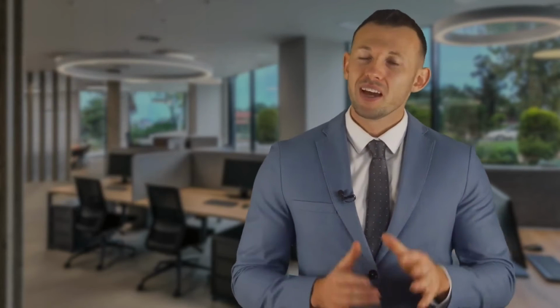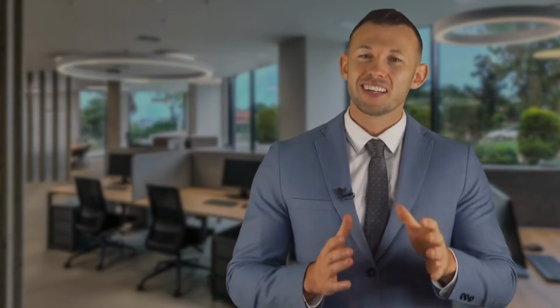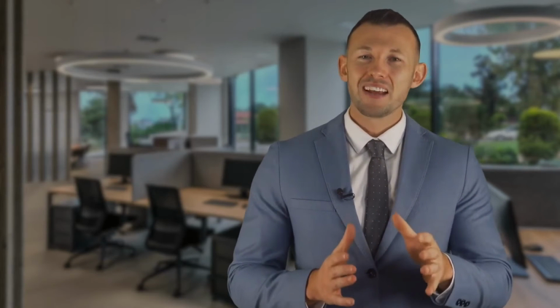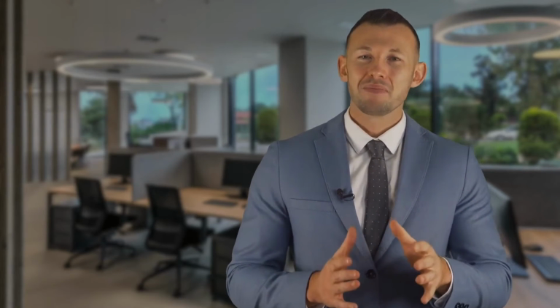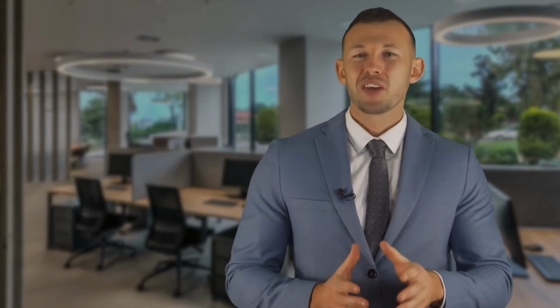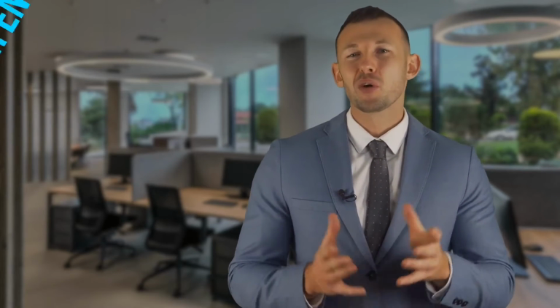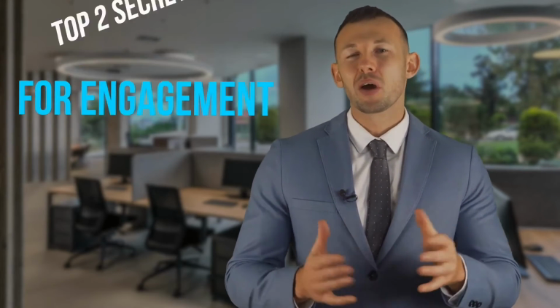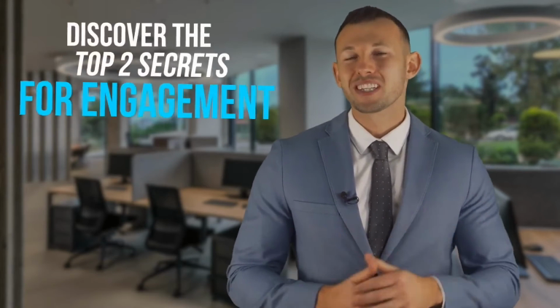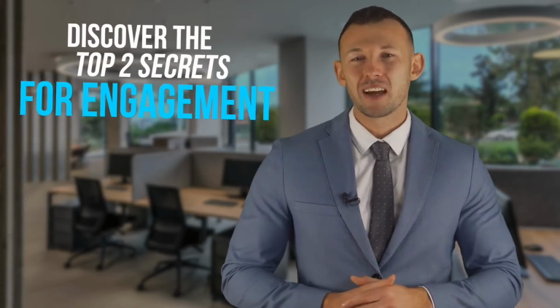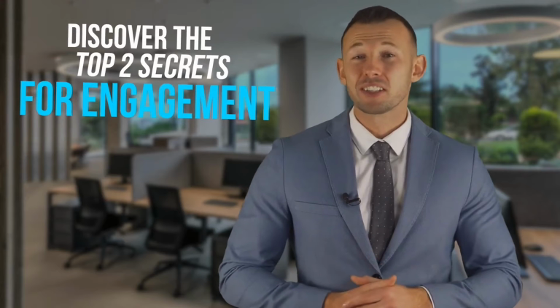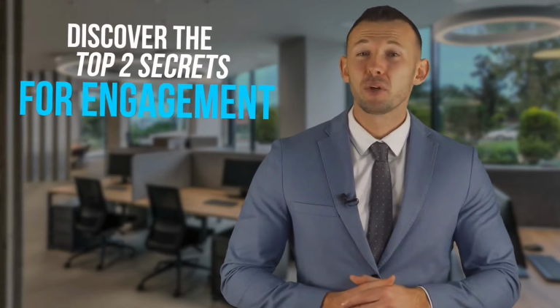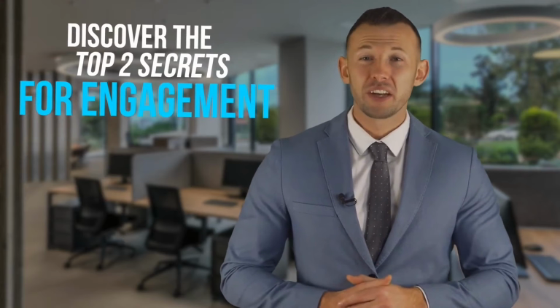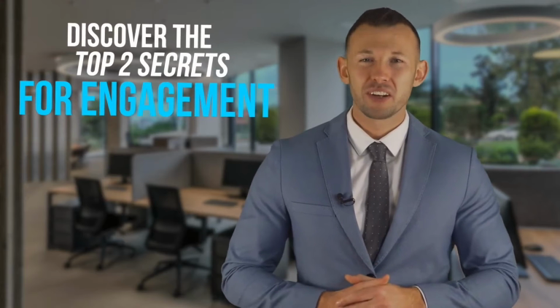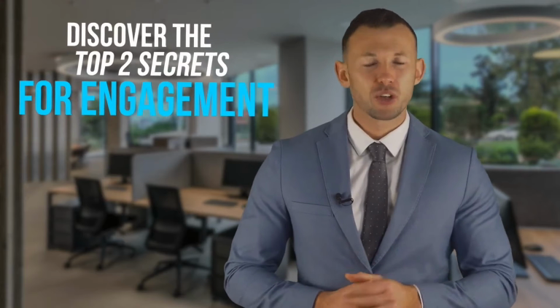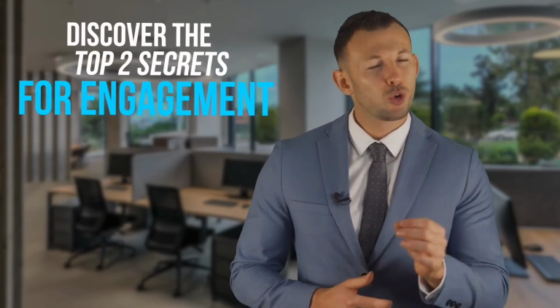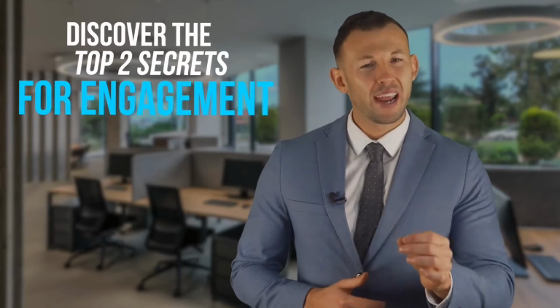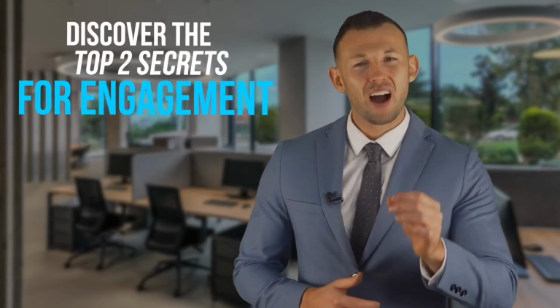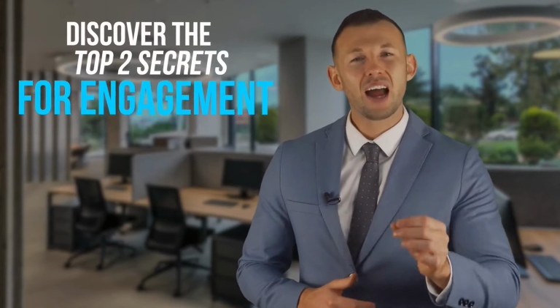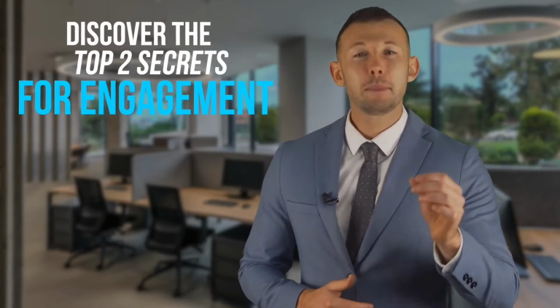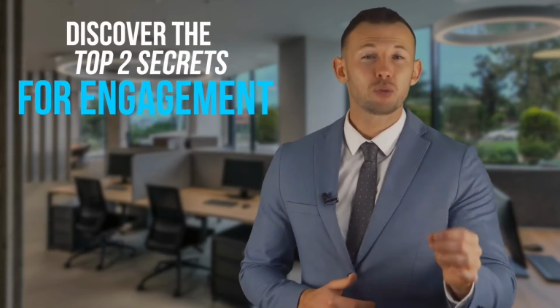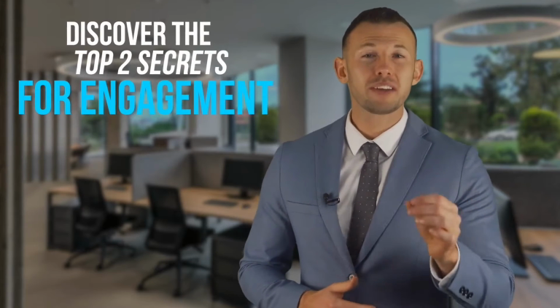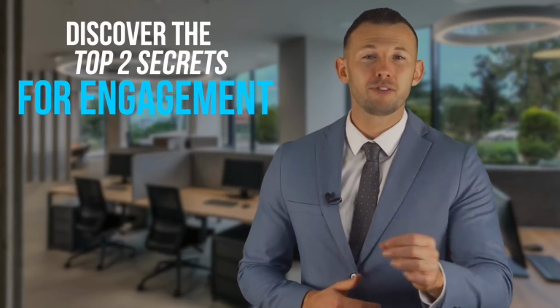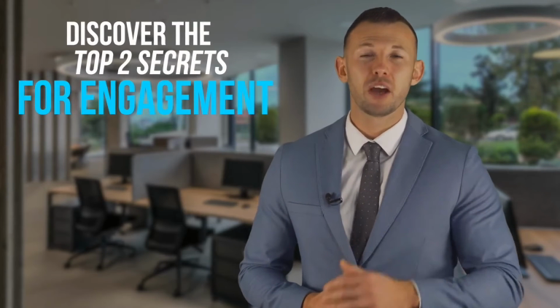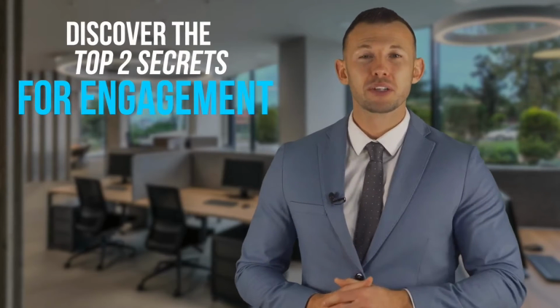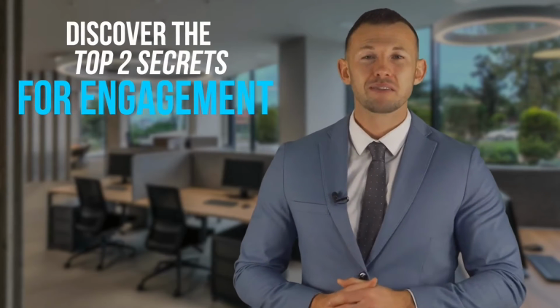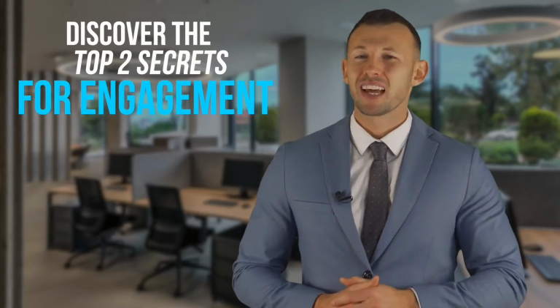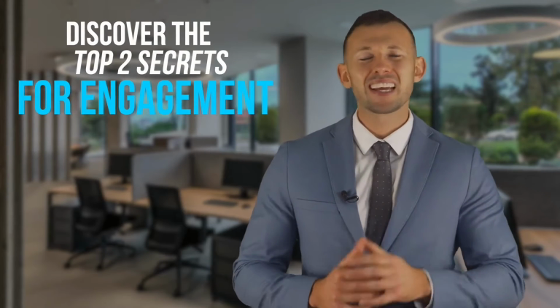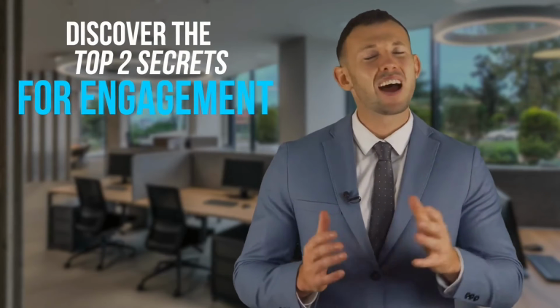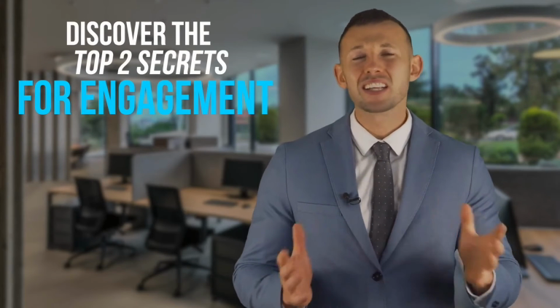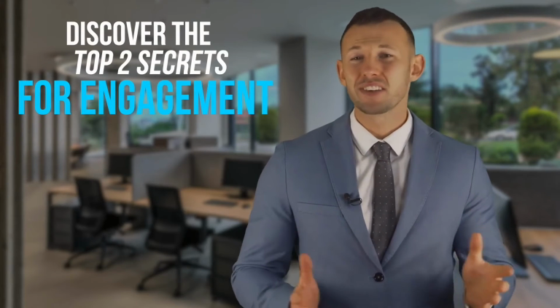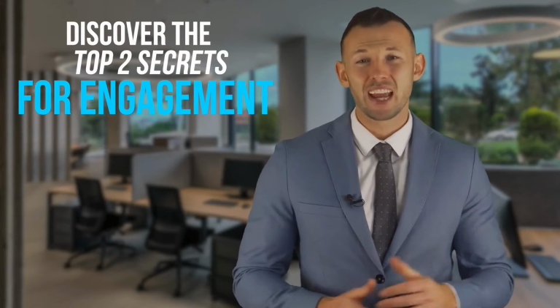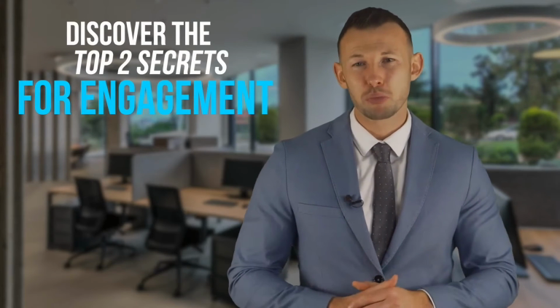Today you're going to discover two secrets to create highly persuasive videos that get tons of engagement.